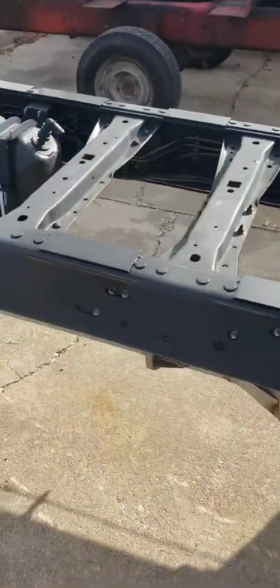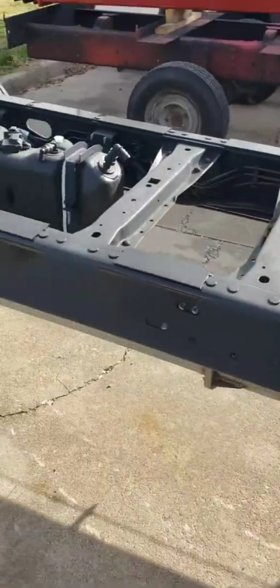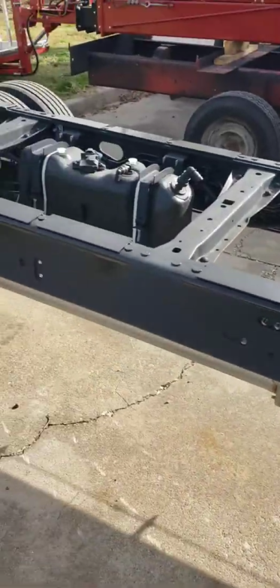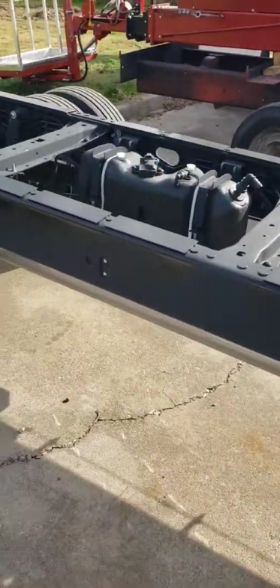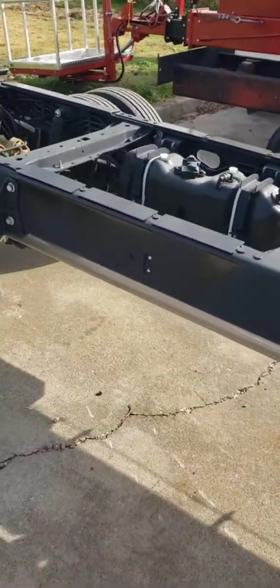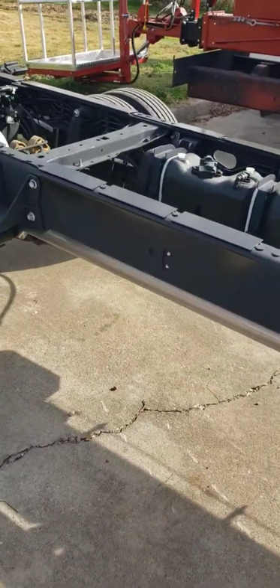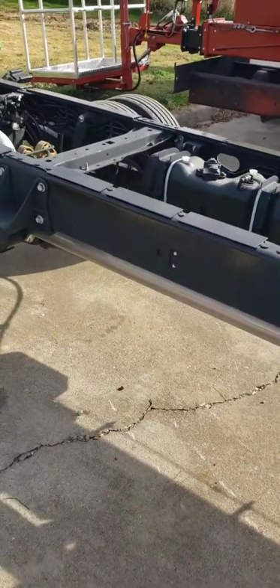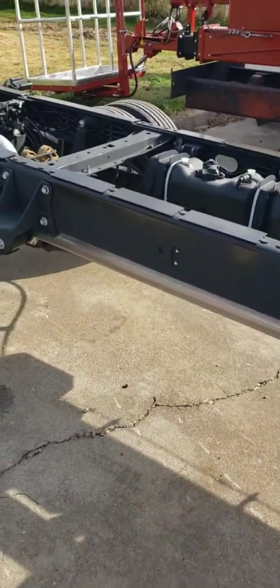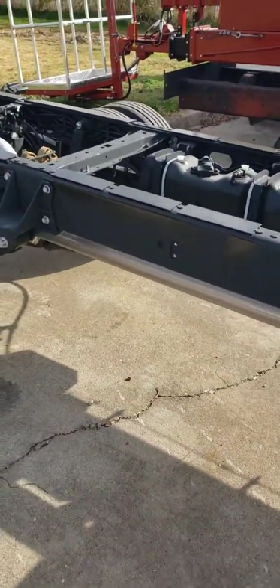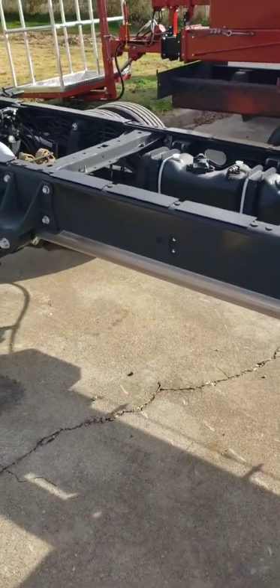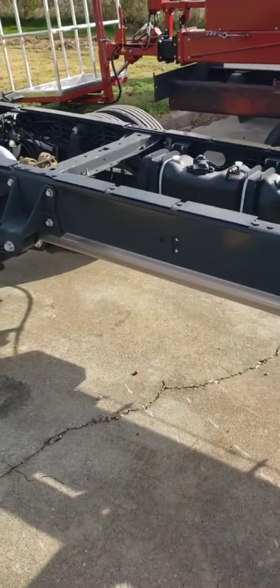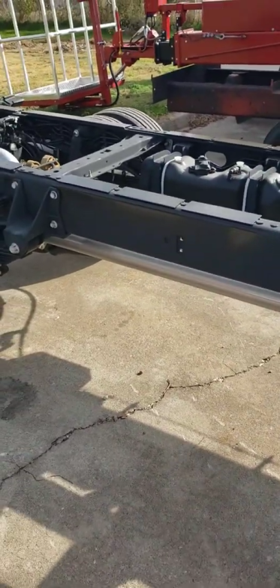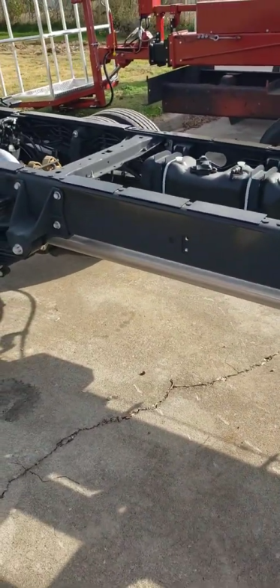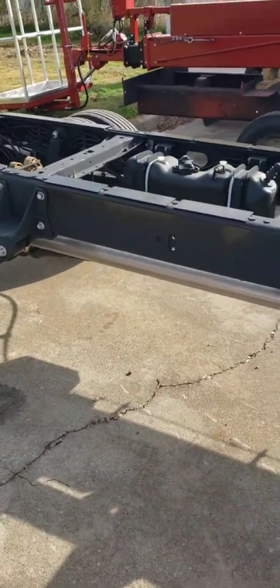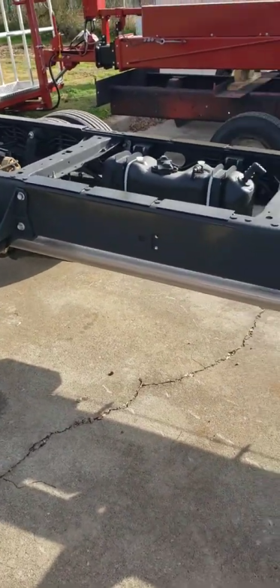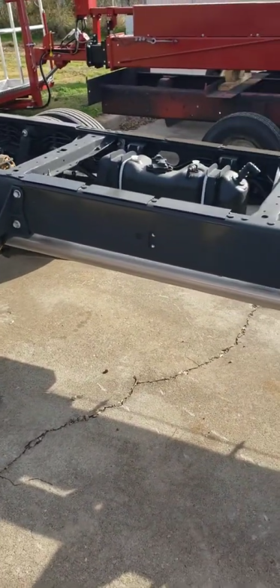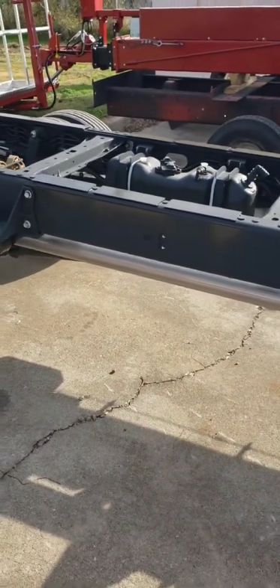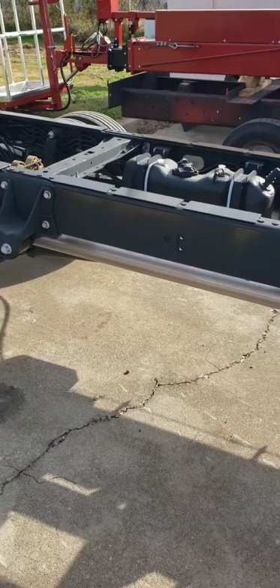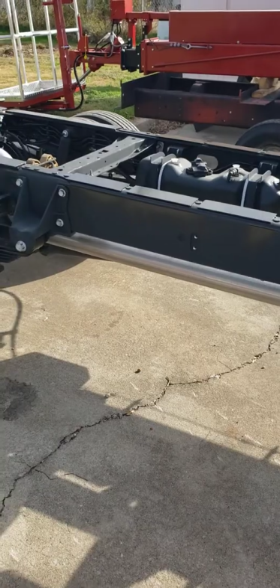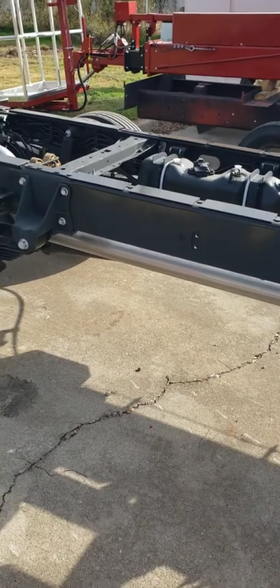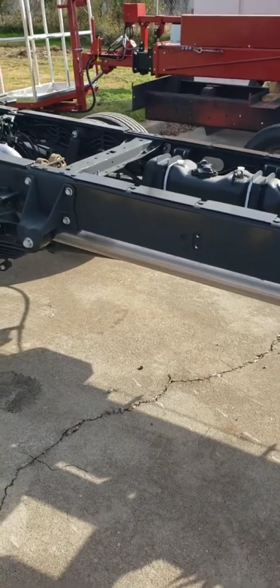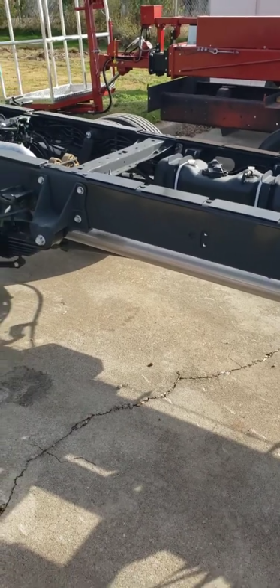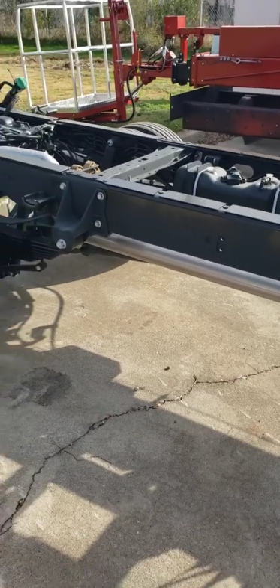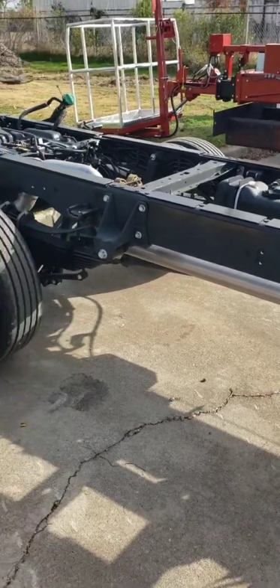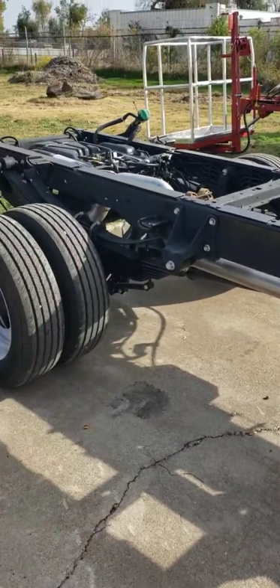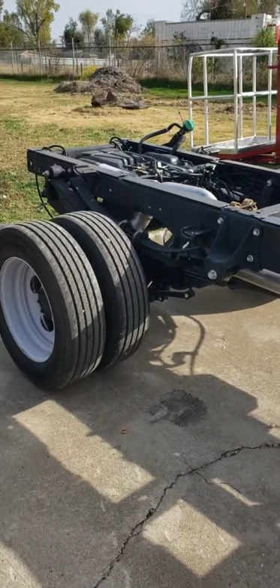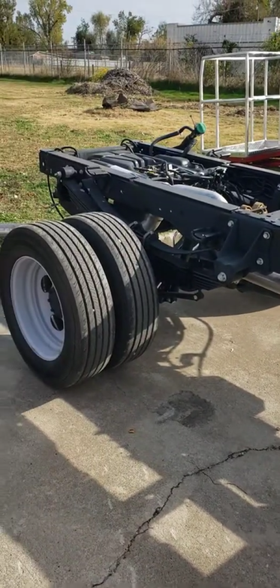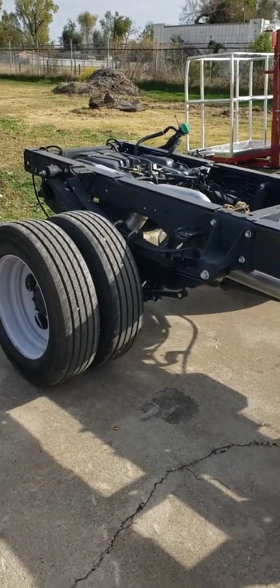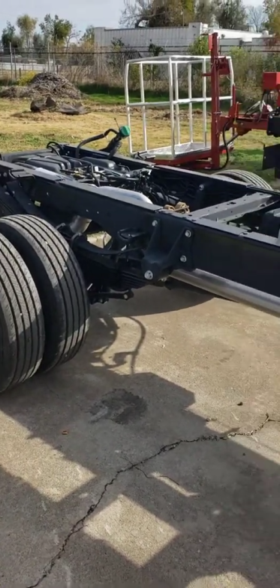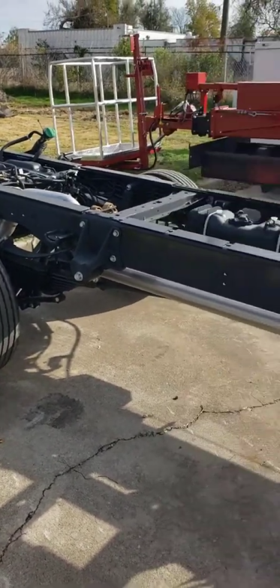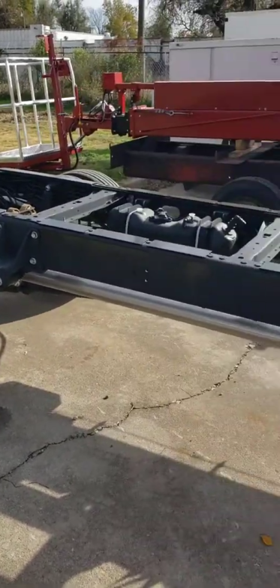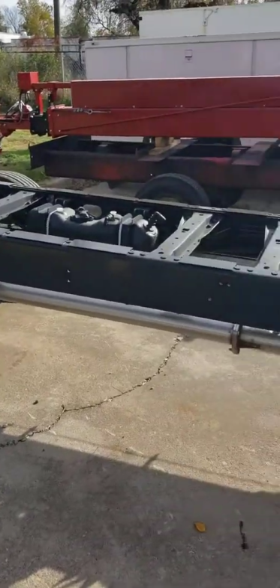Good afternoon, Wilkie fans. Hey, this is Brian over at Wilkie Manufacturing. Today I'm doing a video.